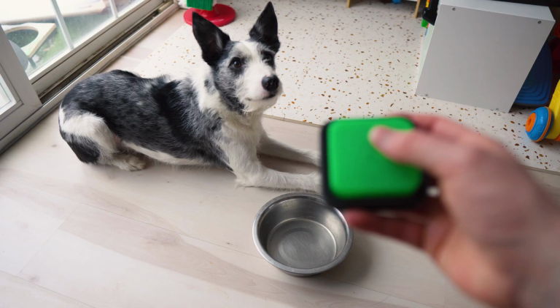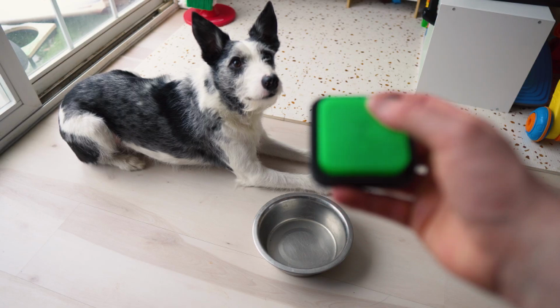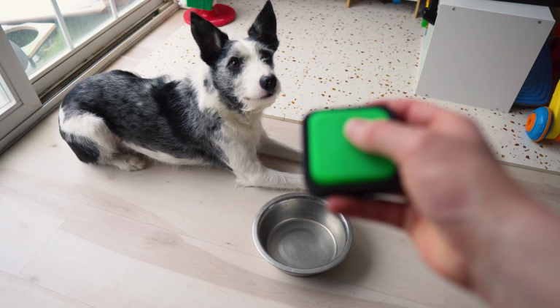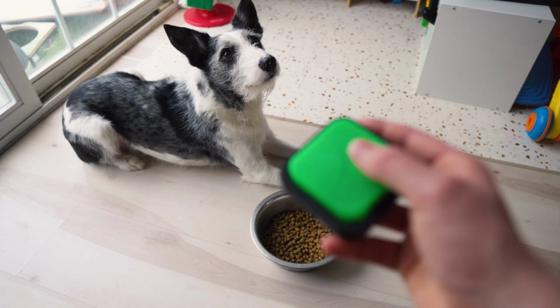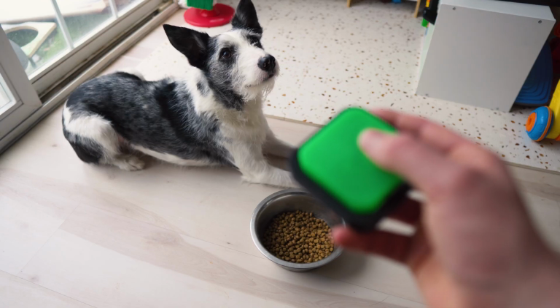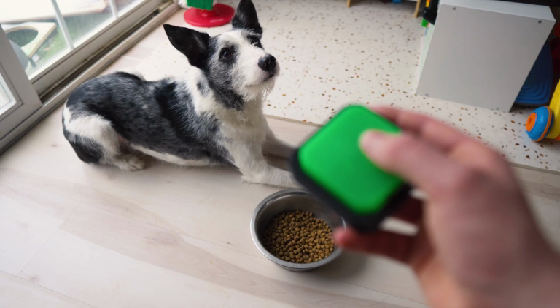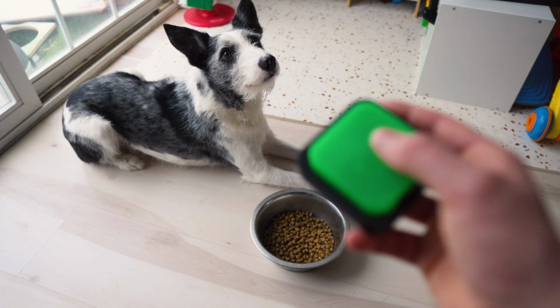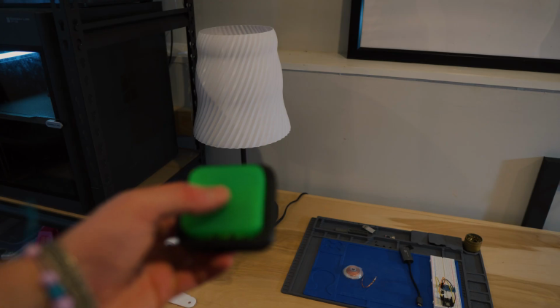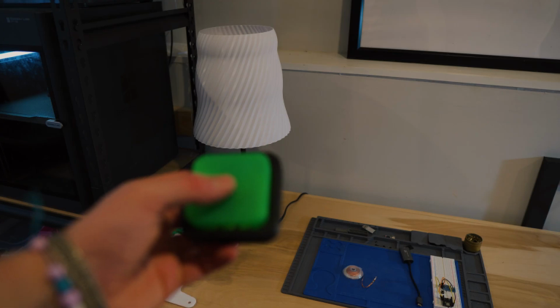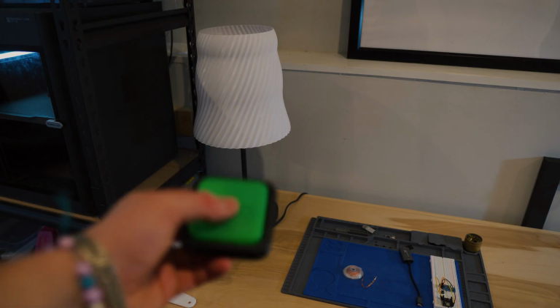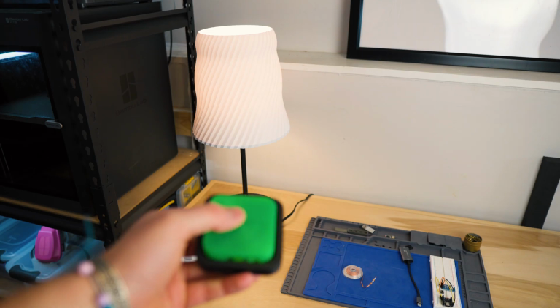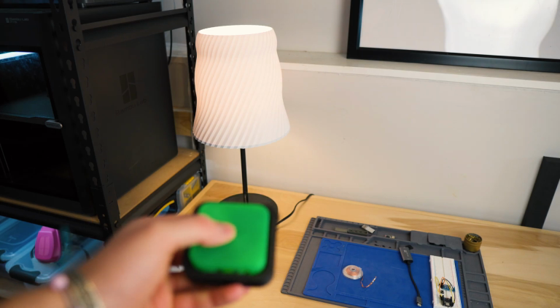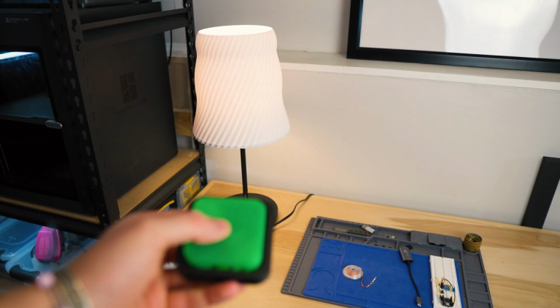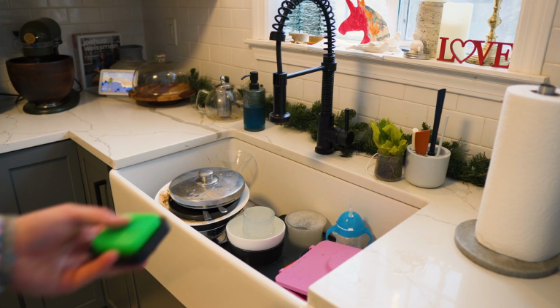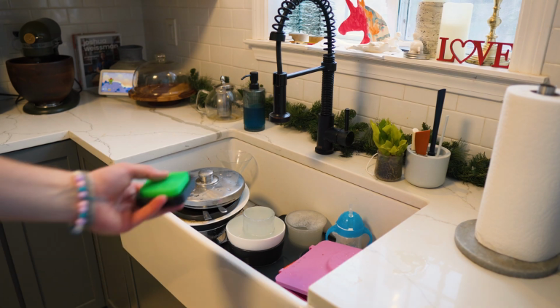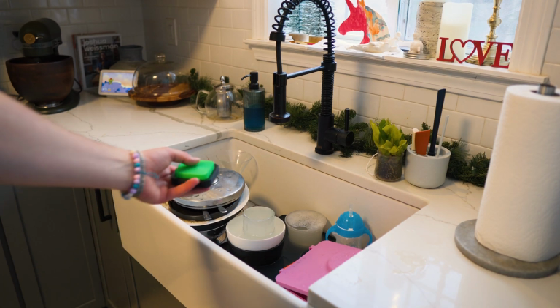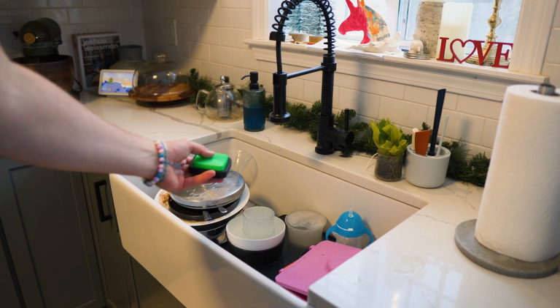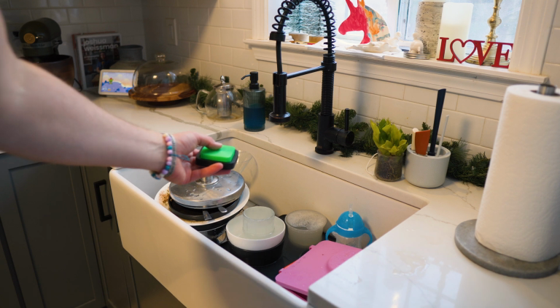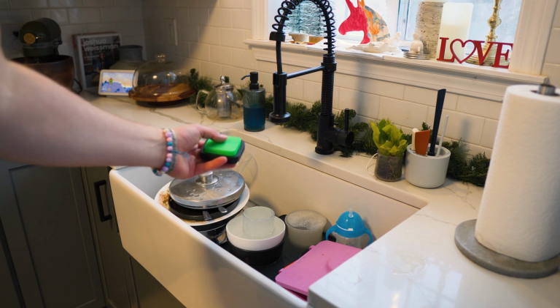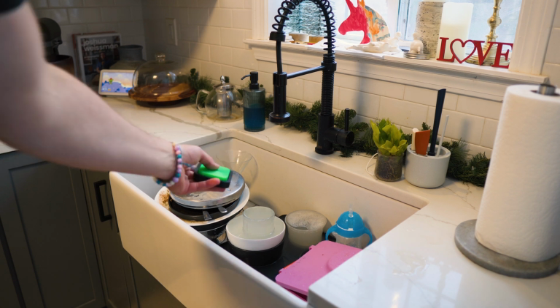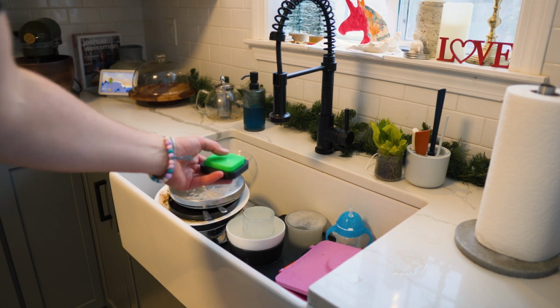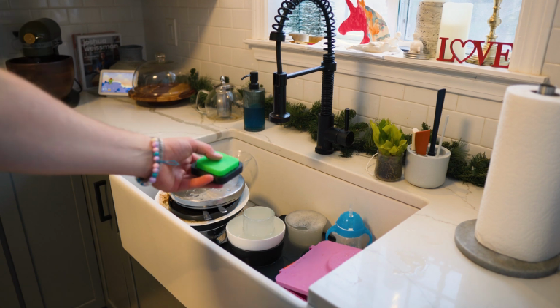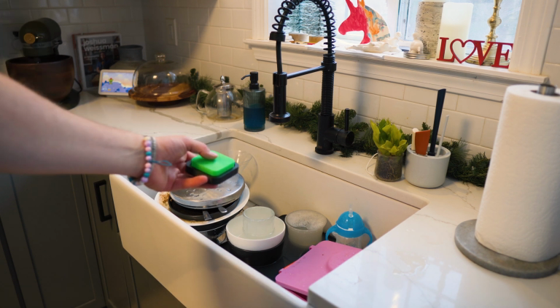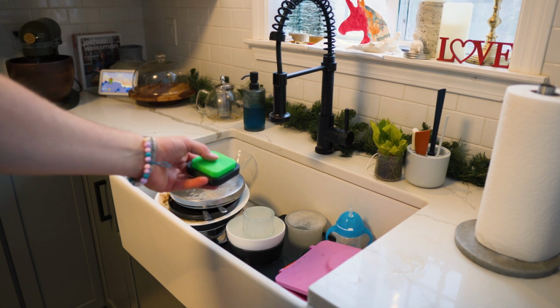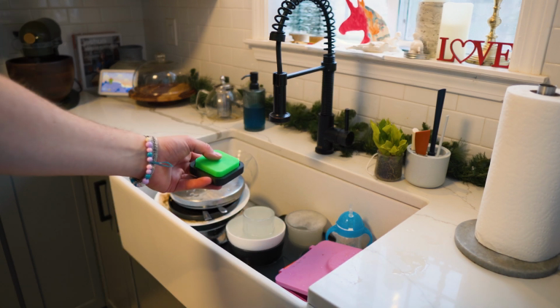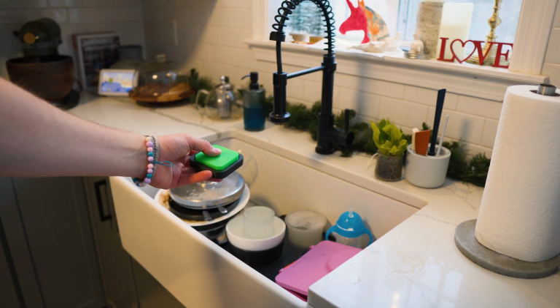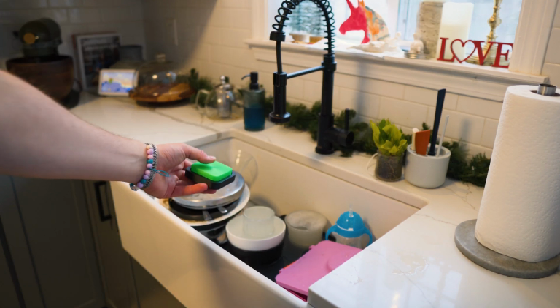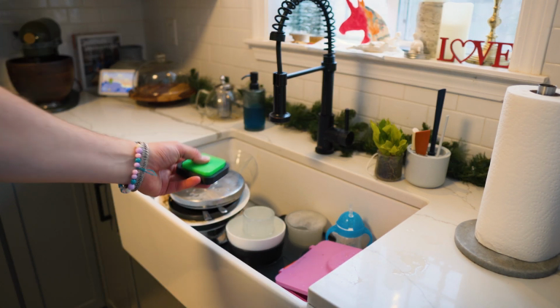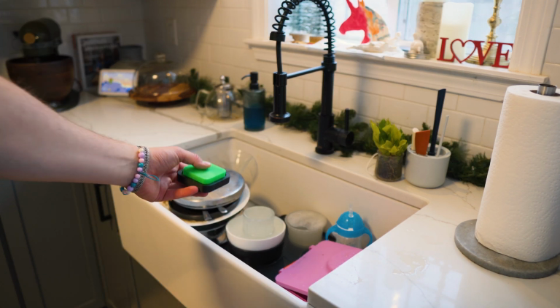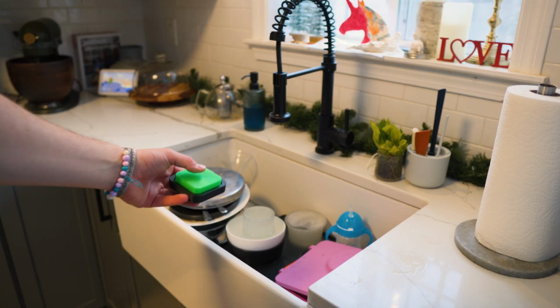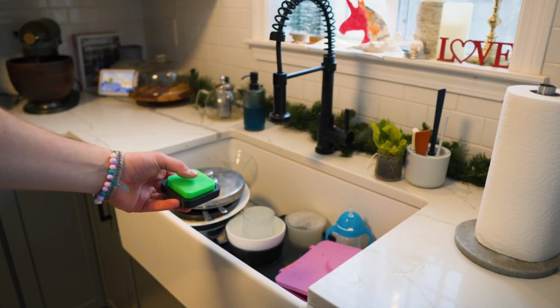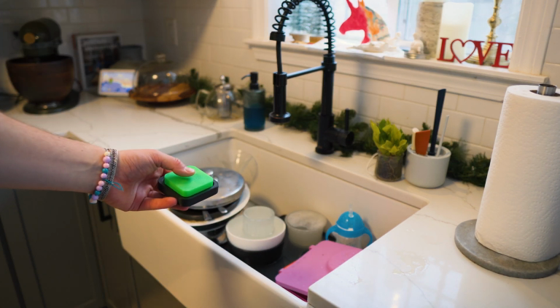Feeding the dogs, turning on all the lights in my office, doing the dishes — okay, maybe not doing the dishes.